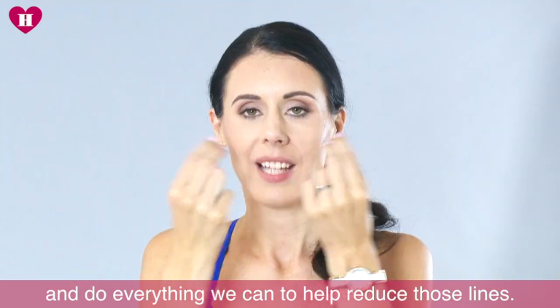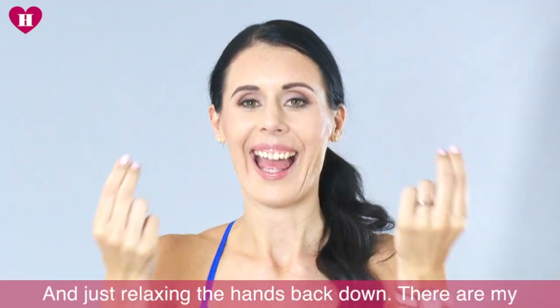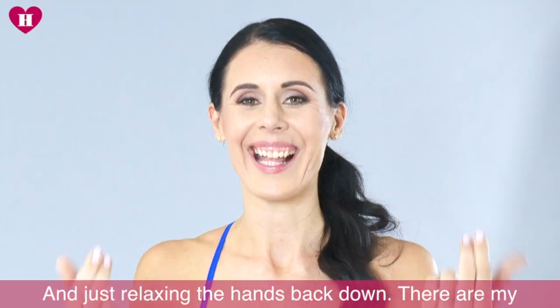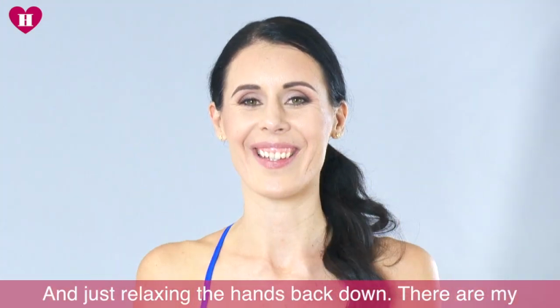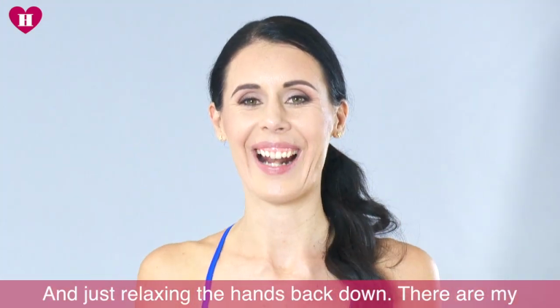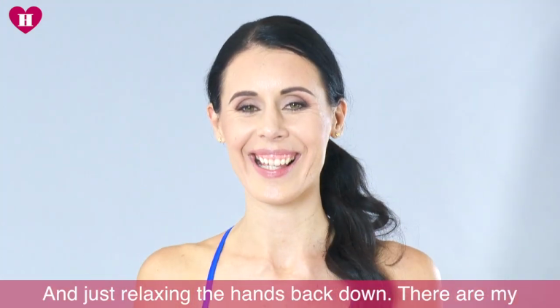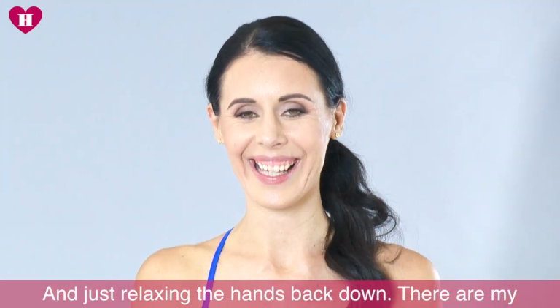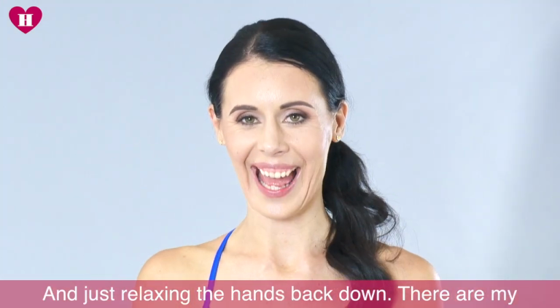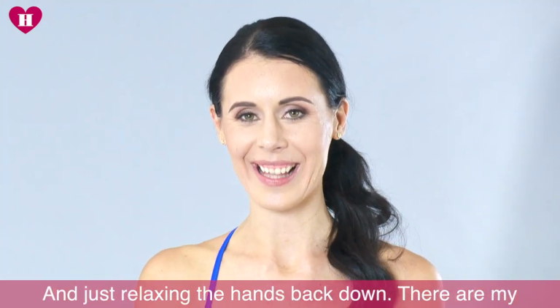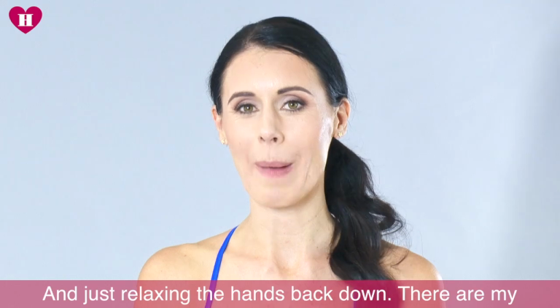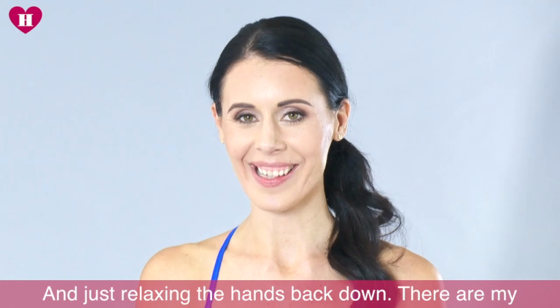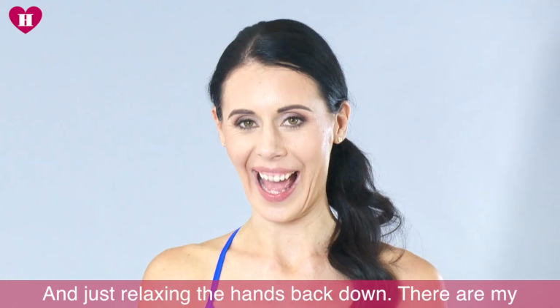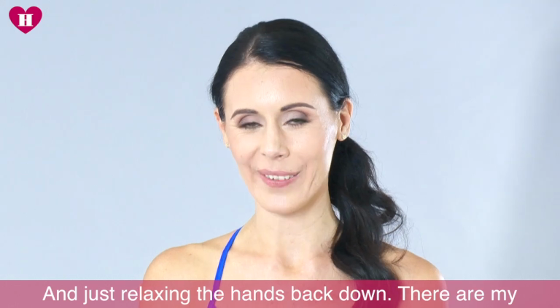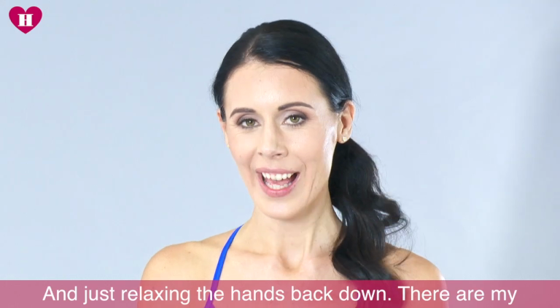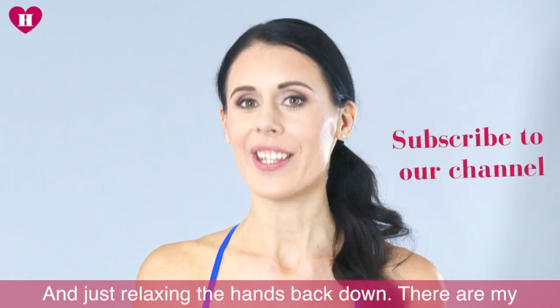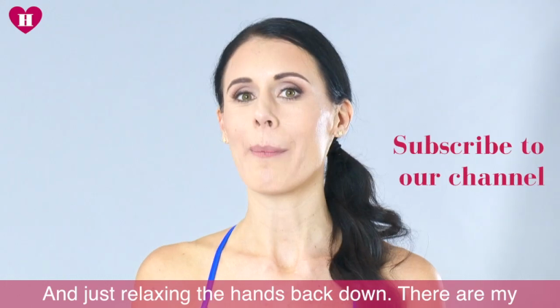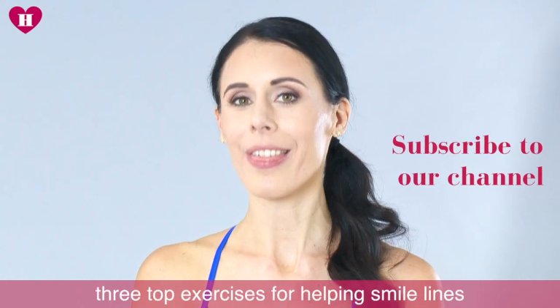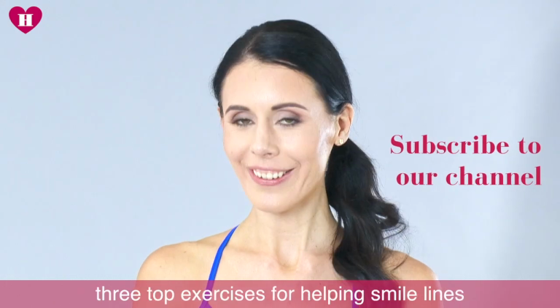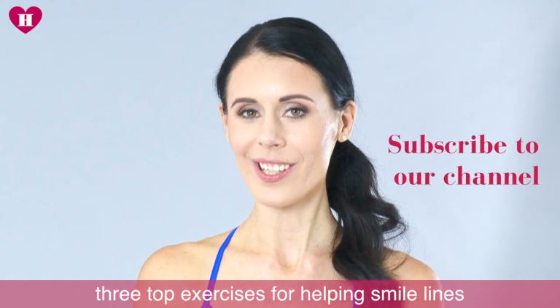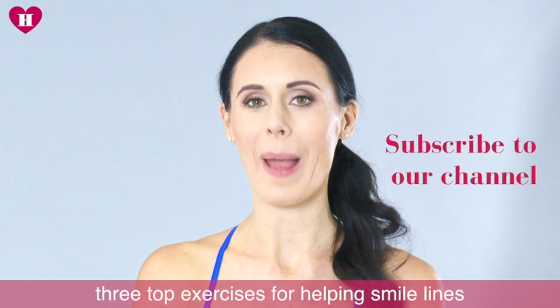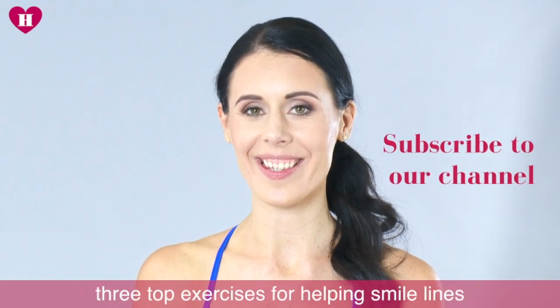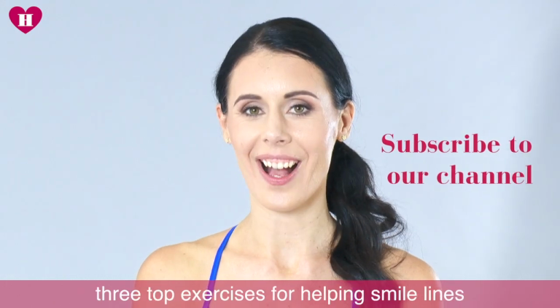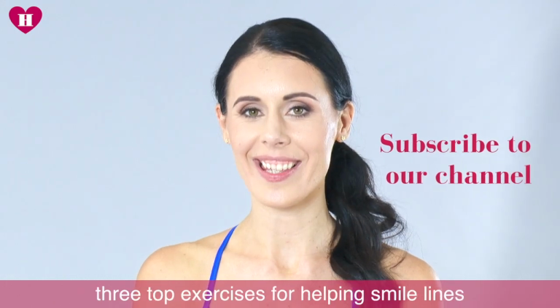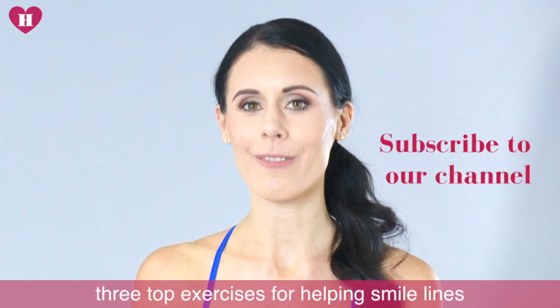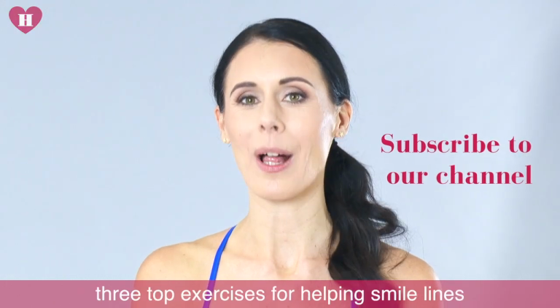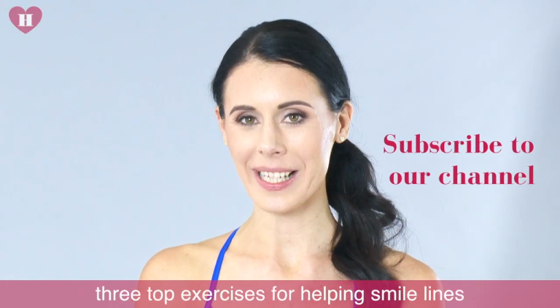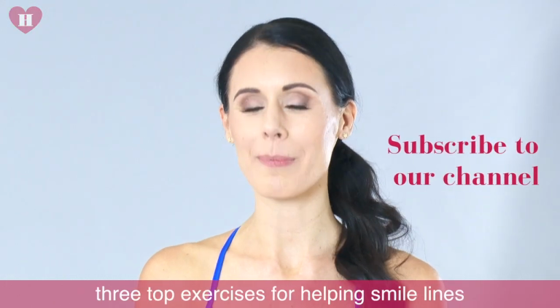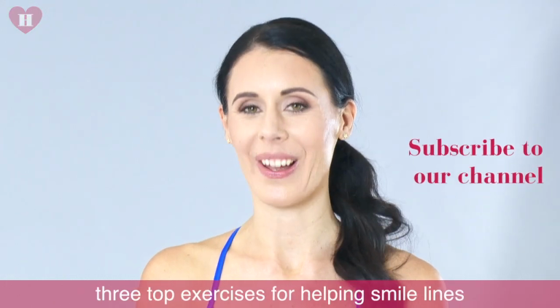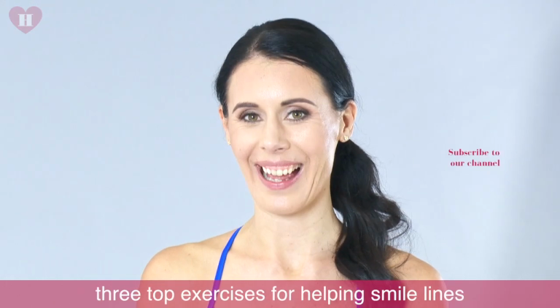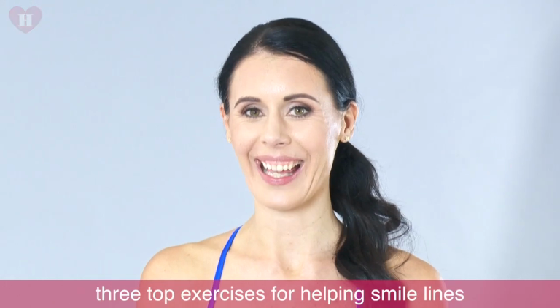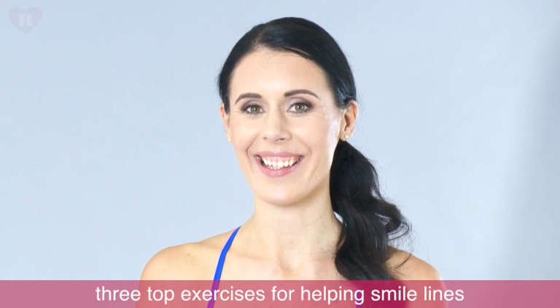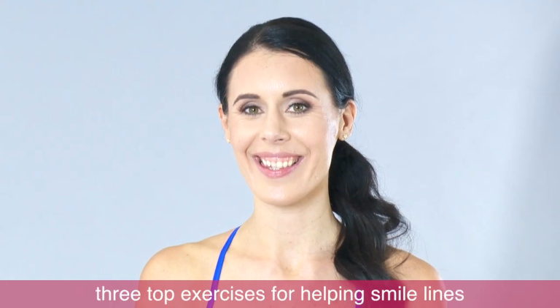Just relaxing the hands back down — so those are my three top exercises for helping with smile lines.